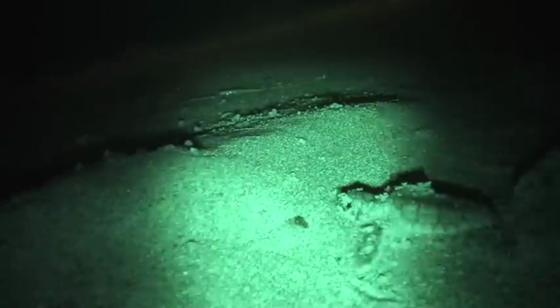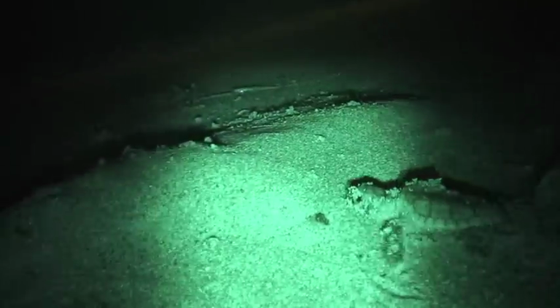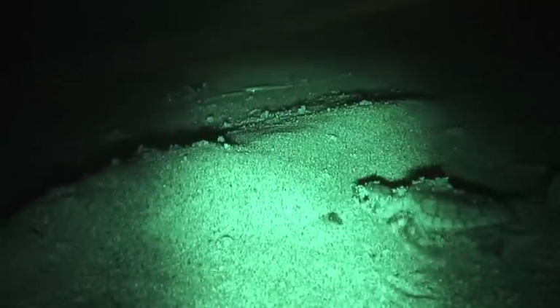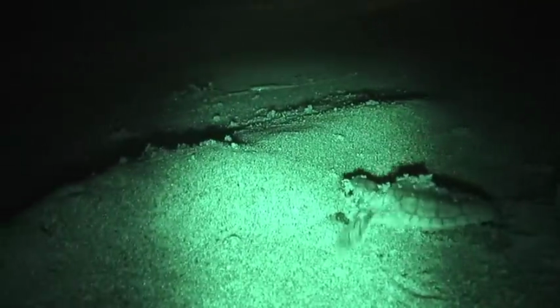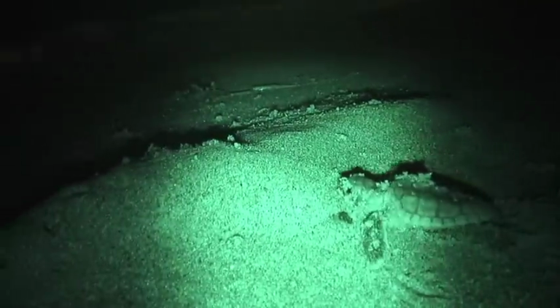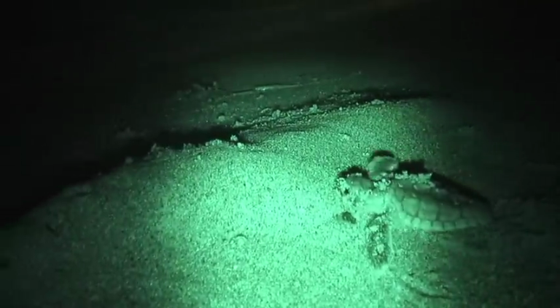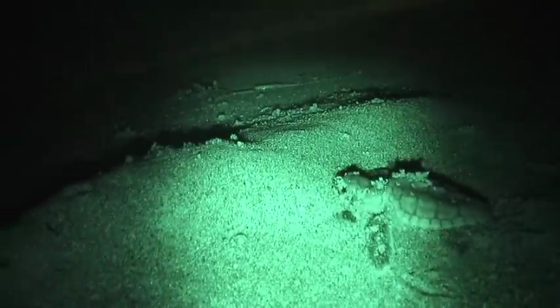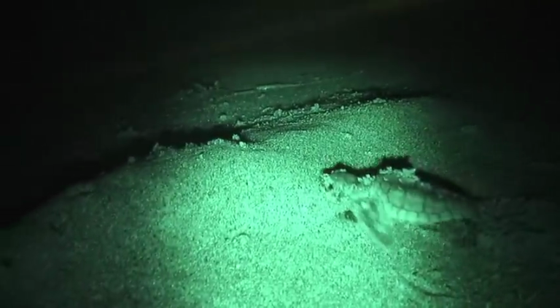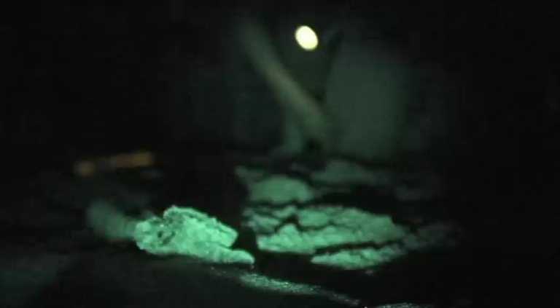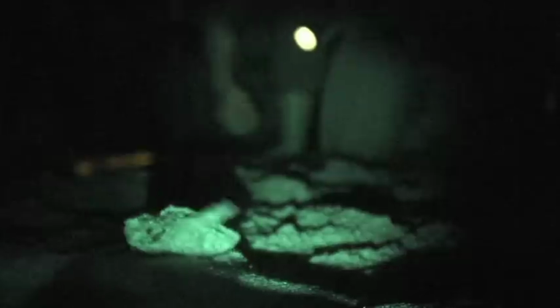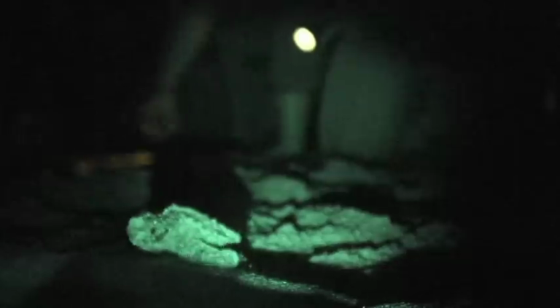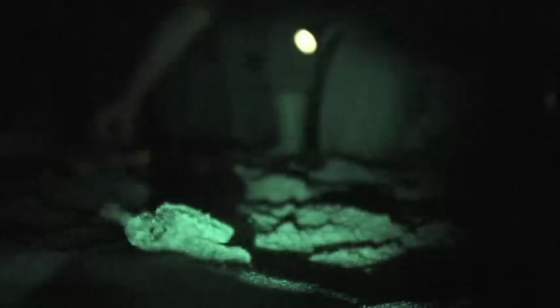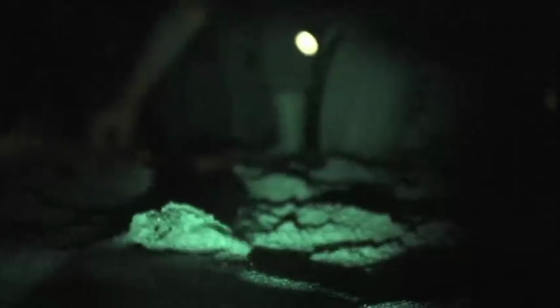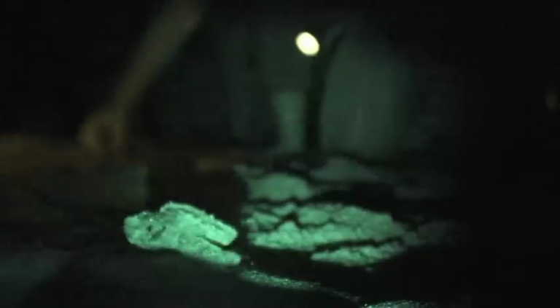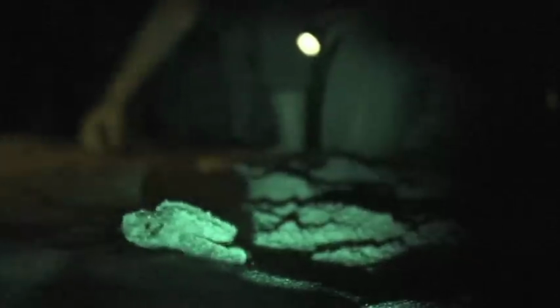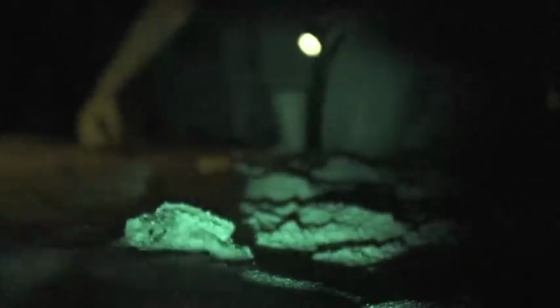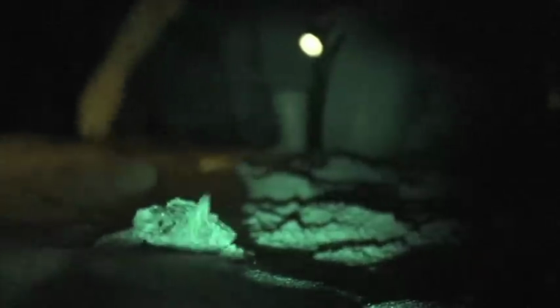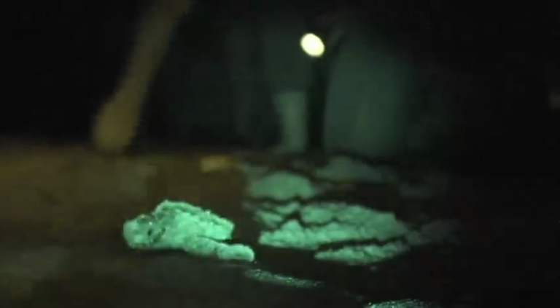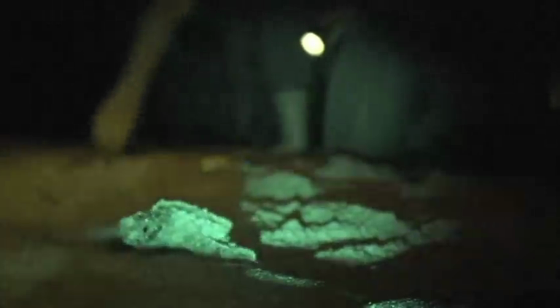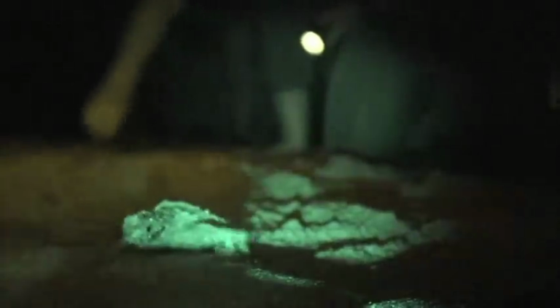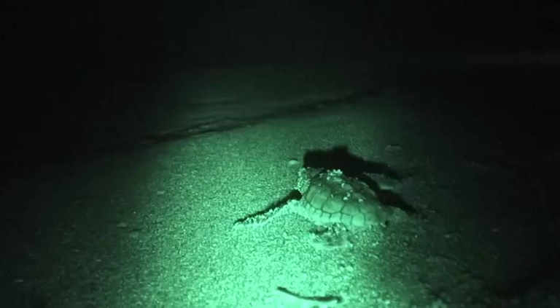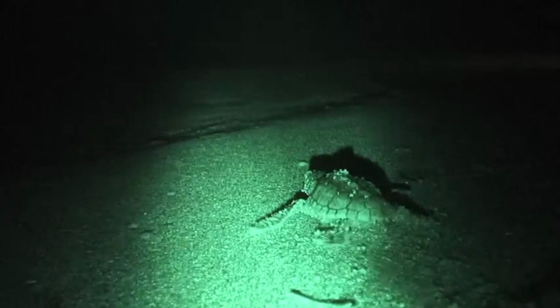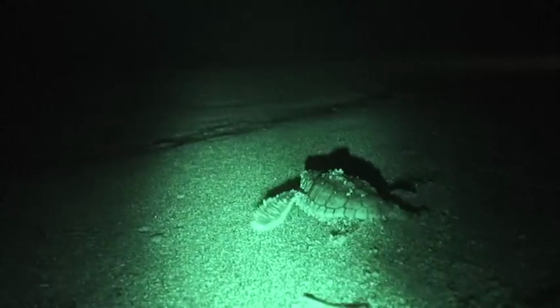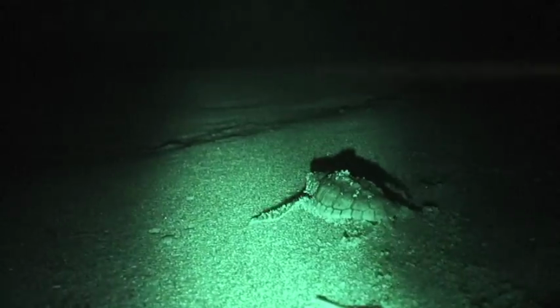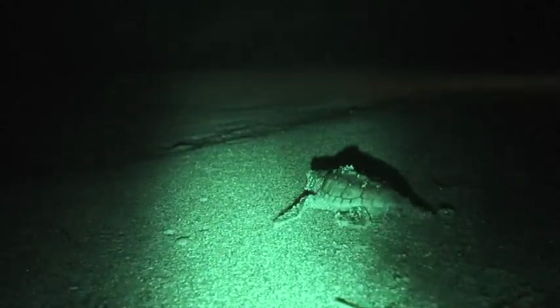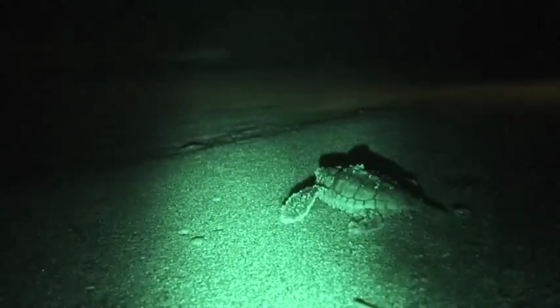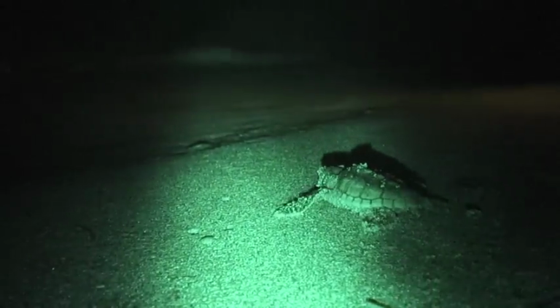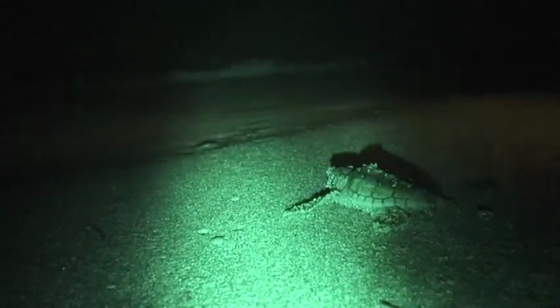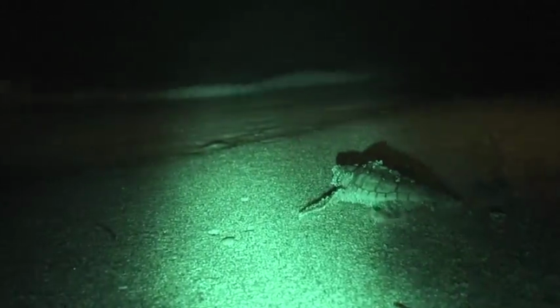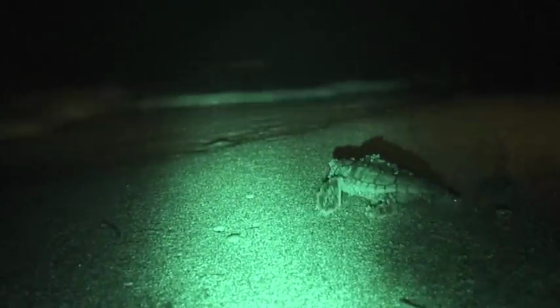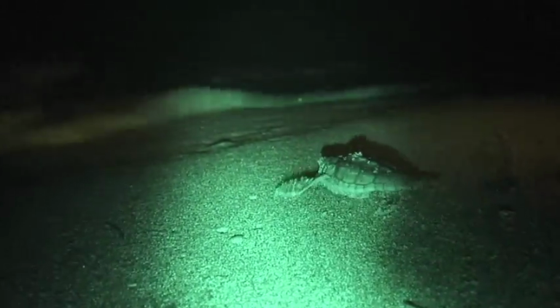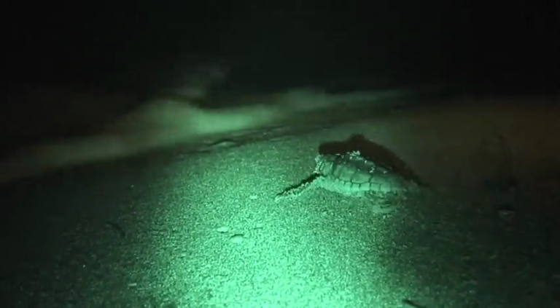It's an amazing sight to watch these beautiful creatures in their natural habitat.